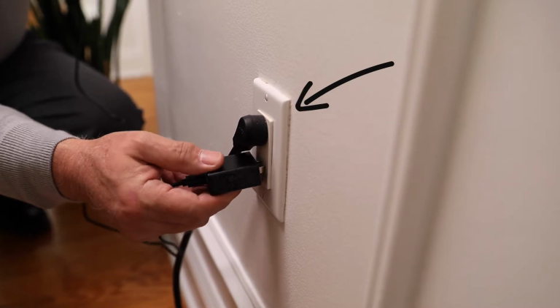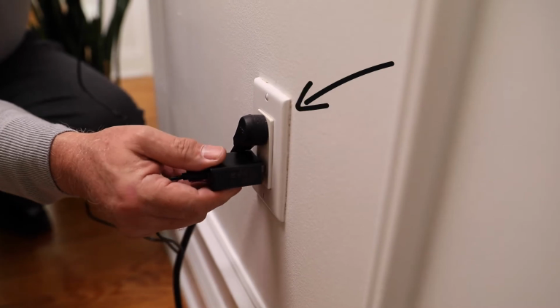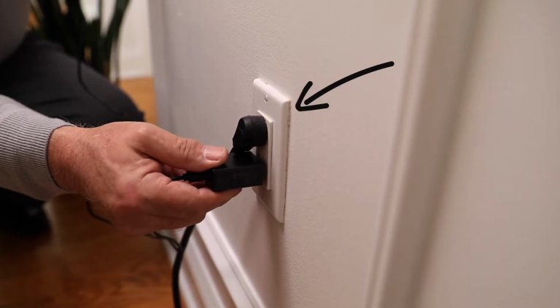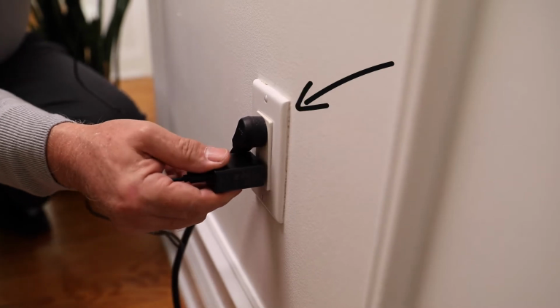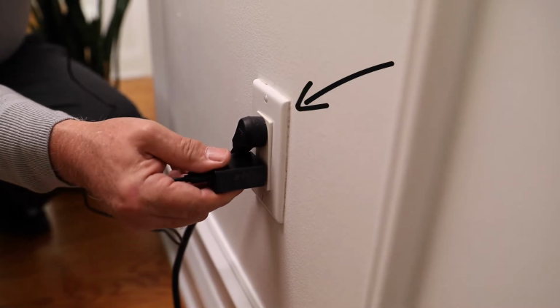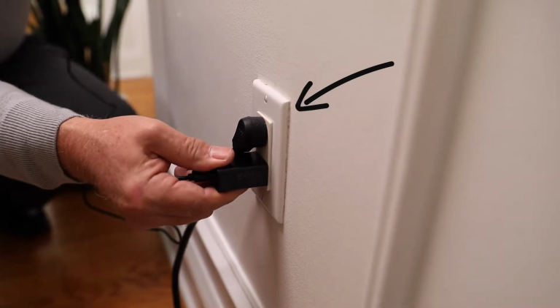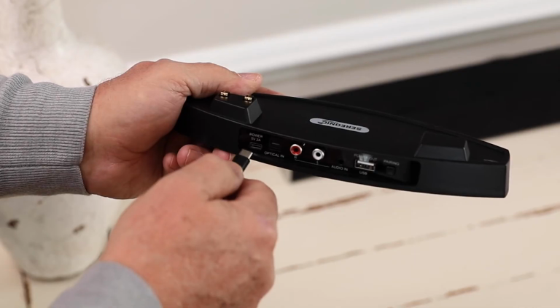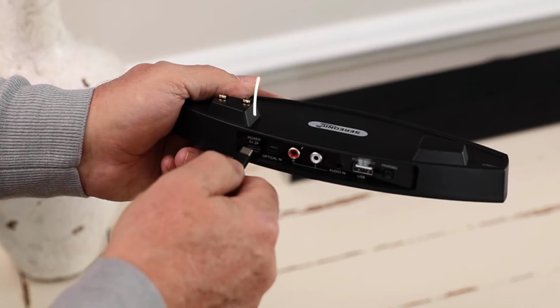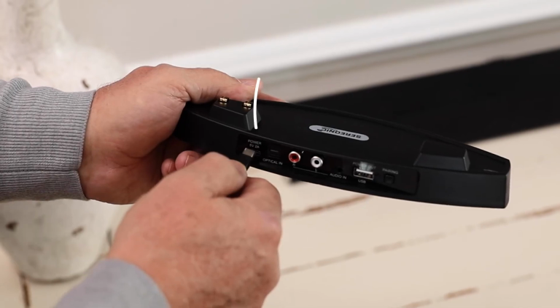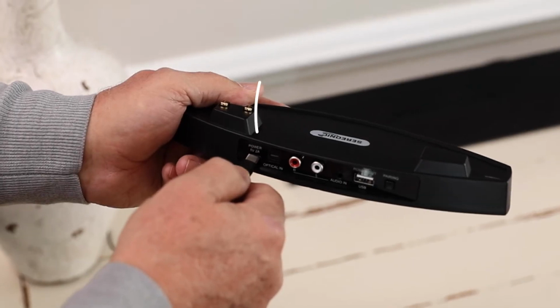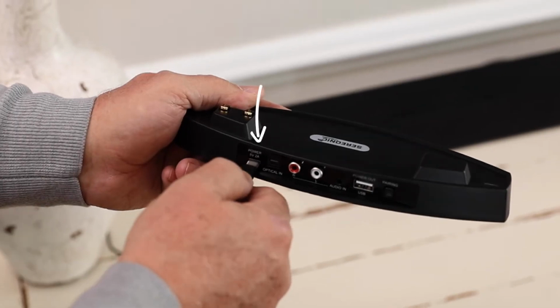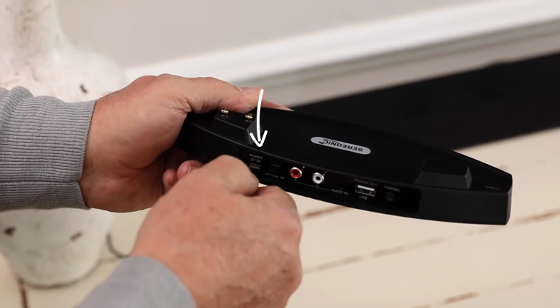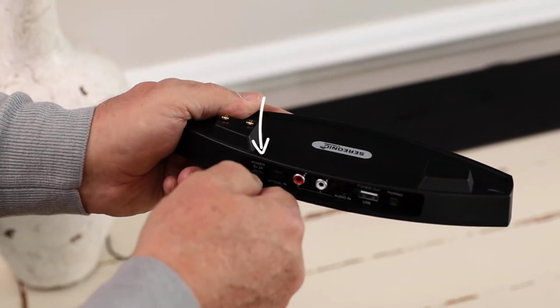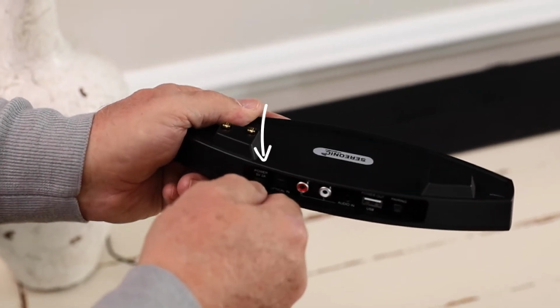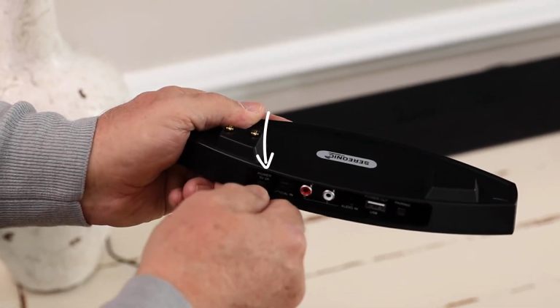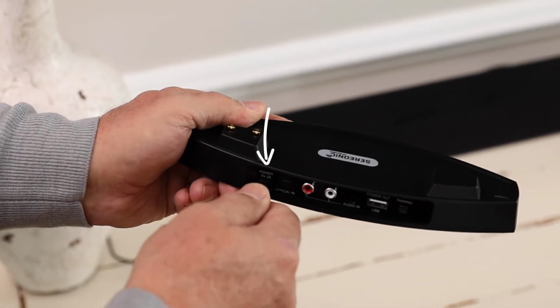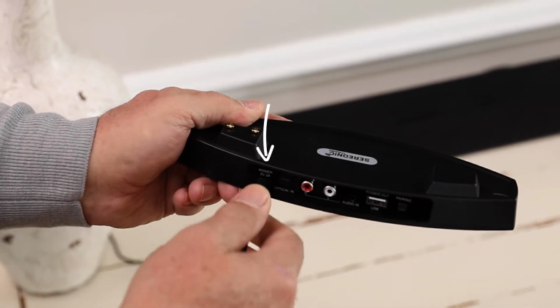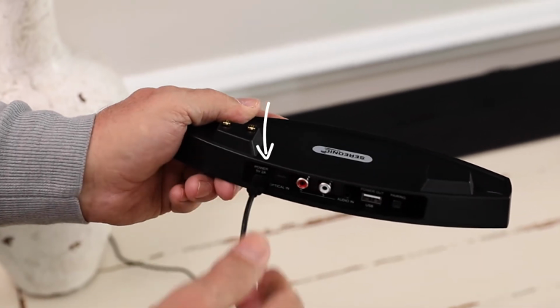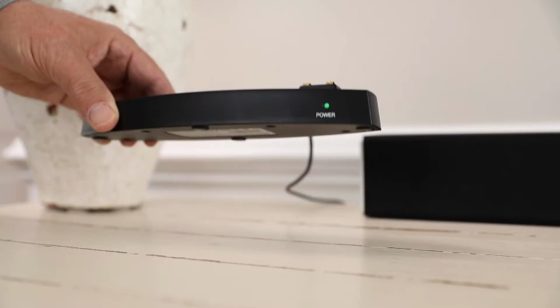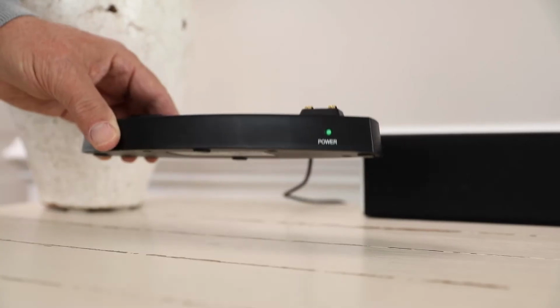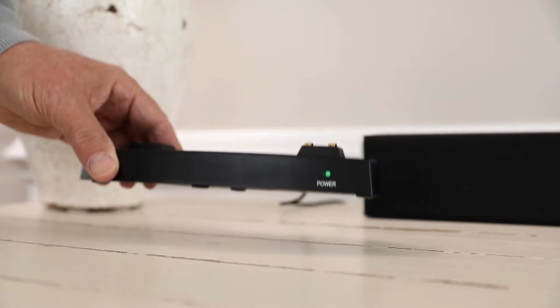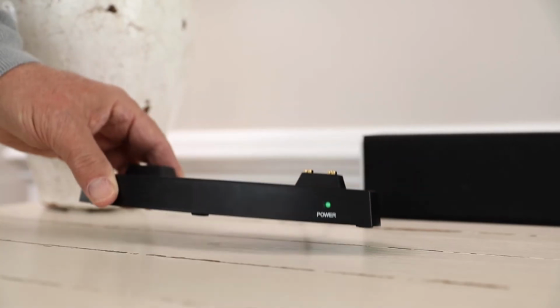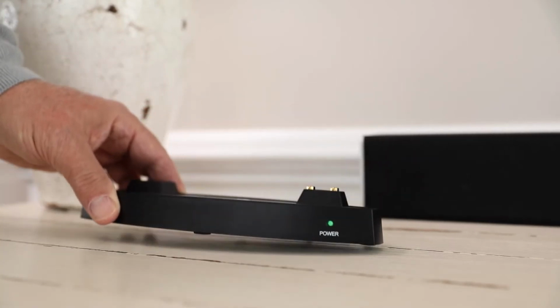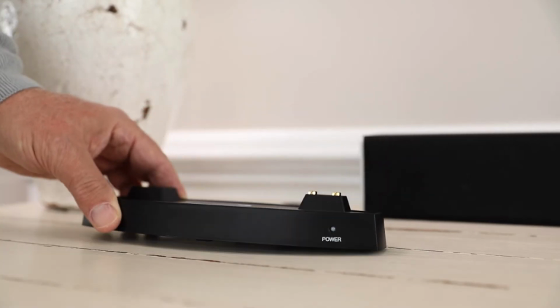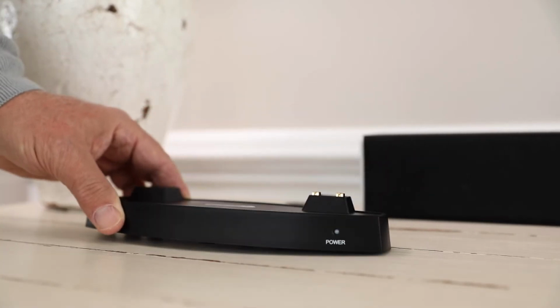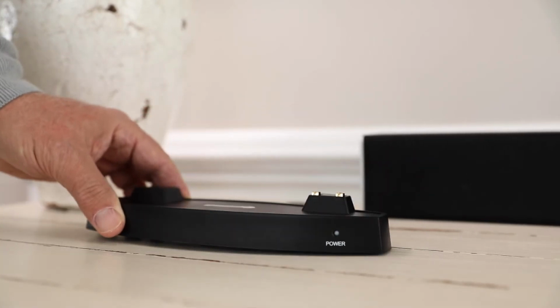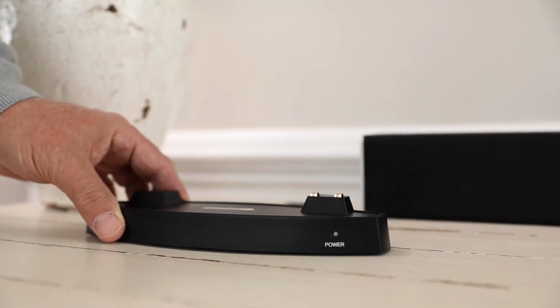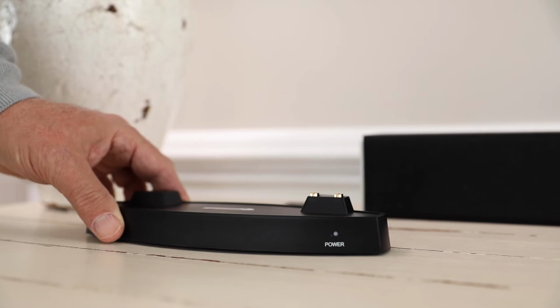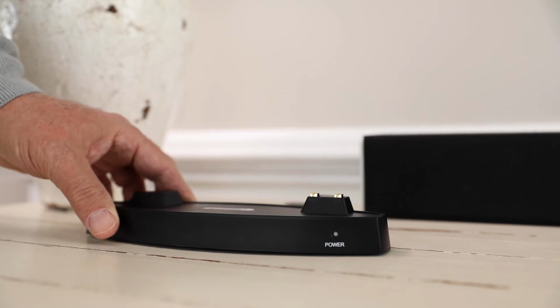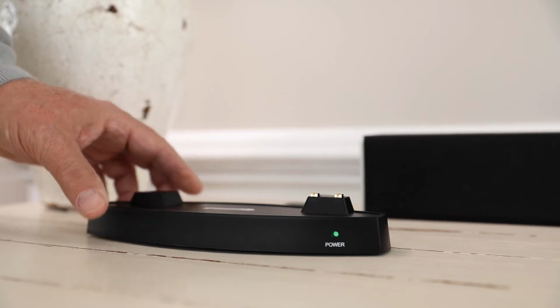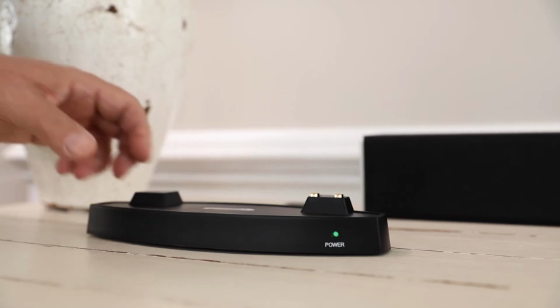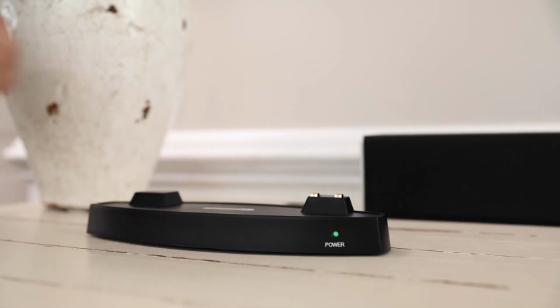Plug in the speaker base using the included power cord. The green LED light will begin flashing.